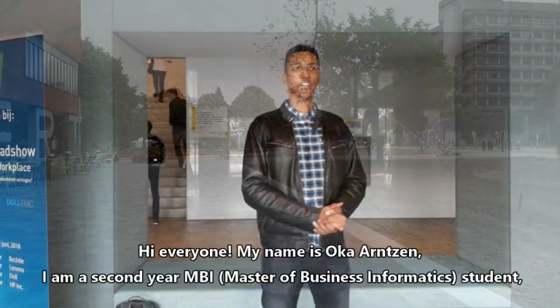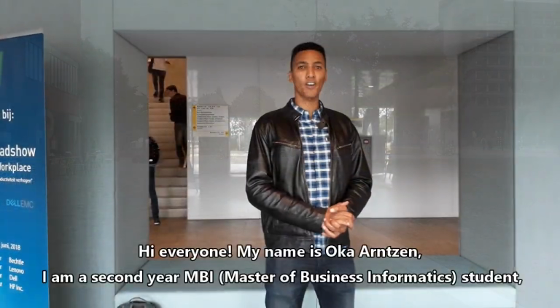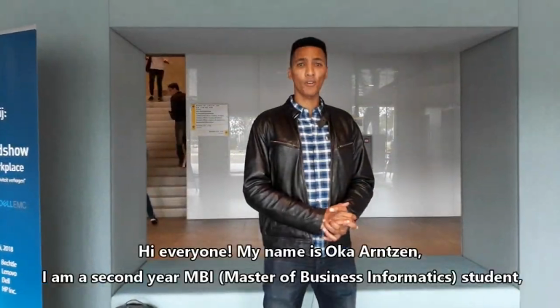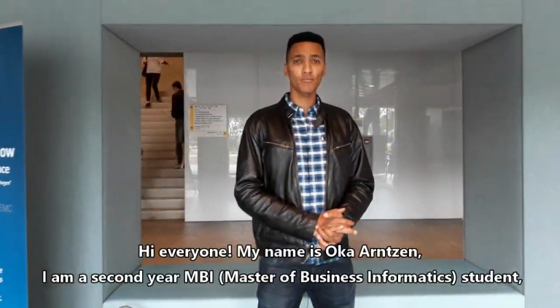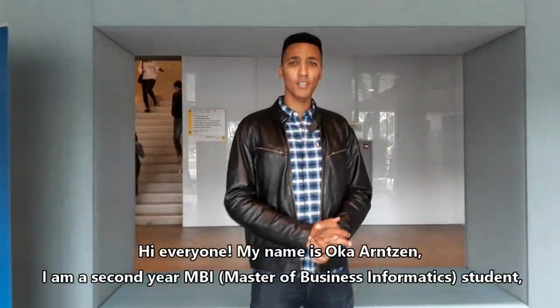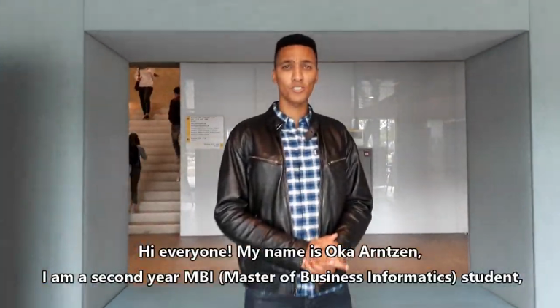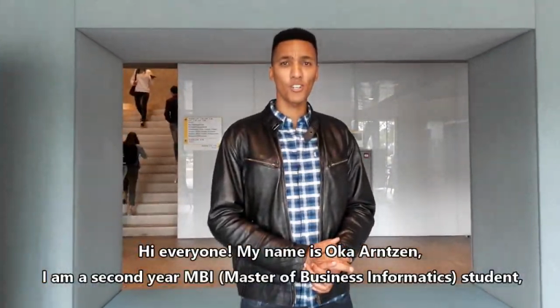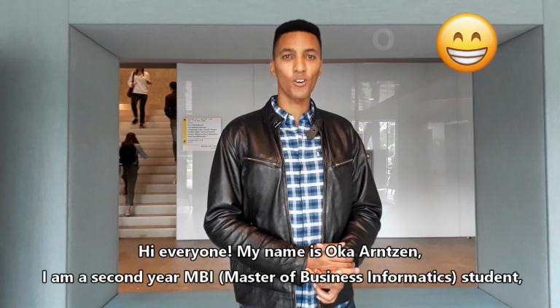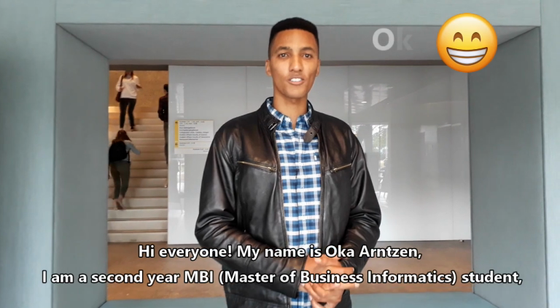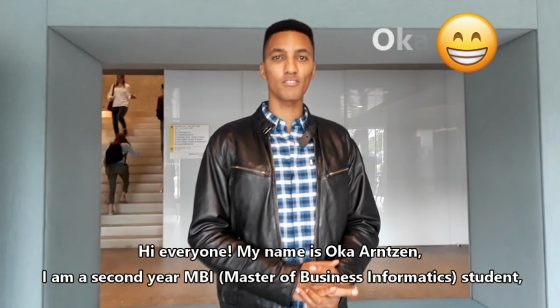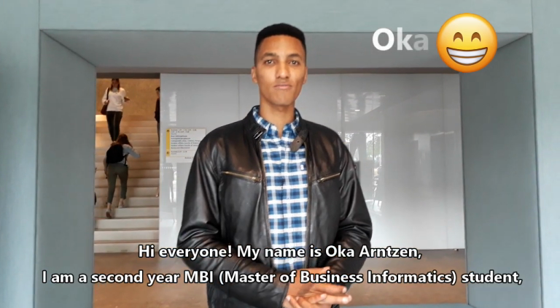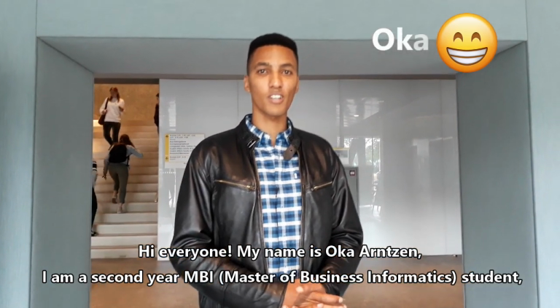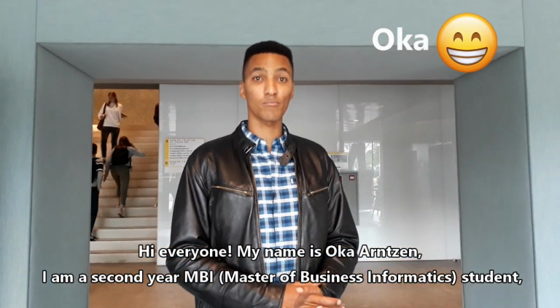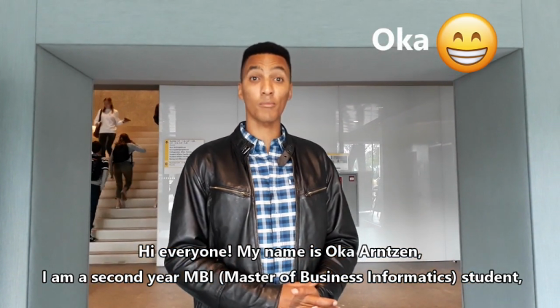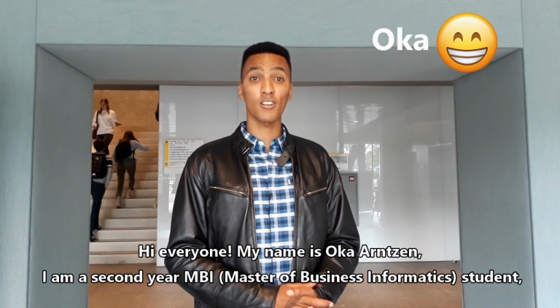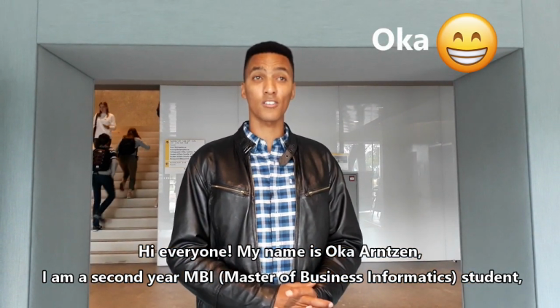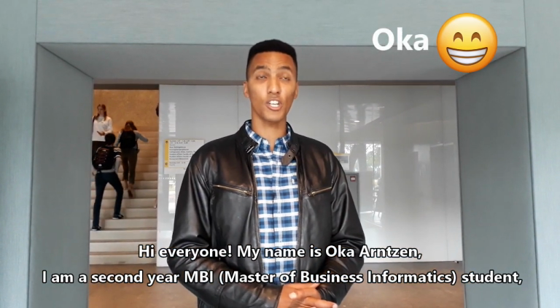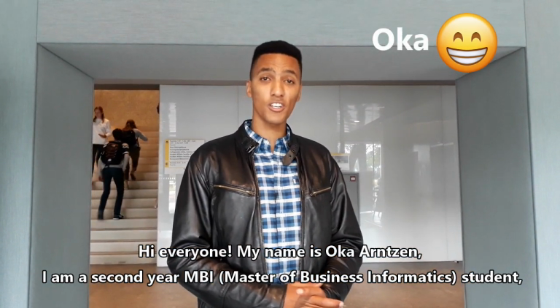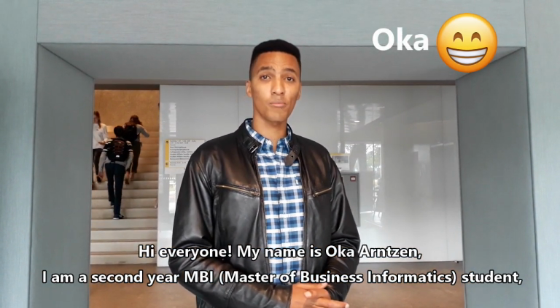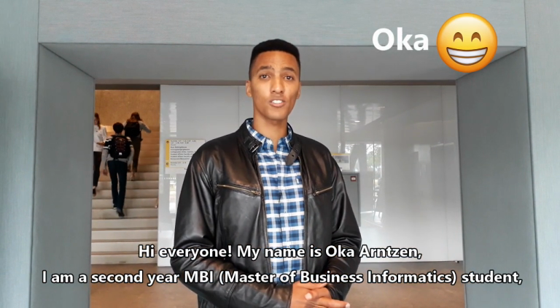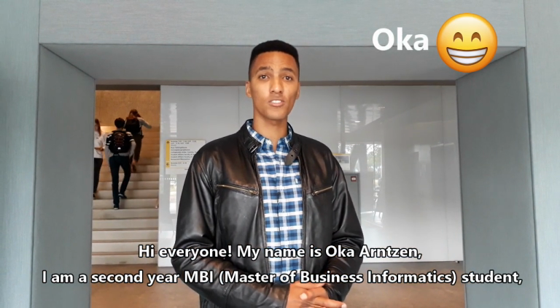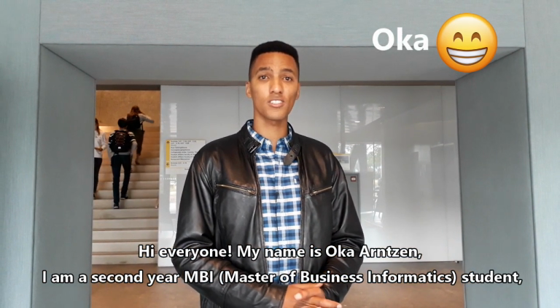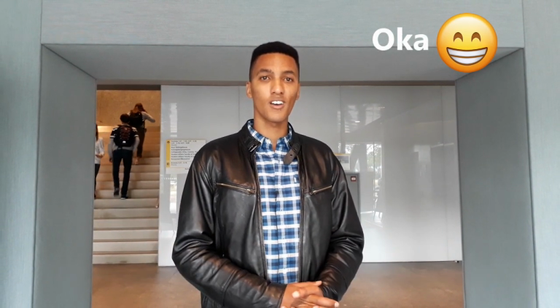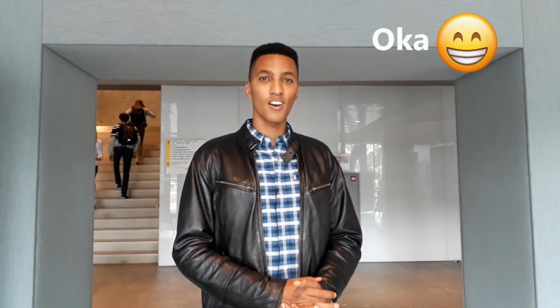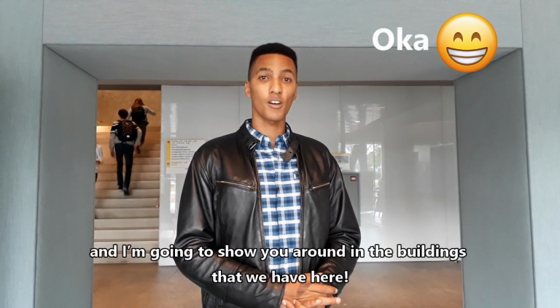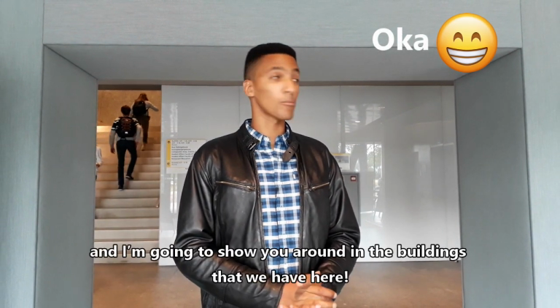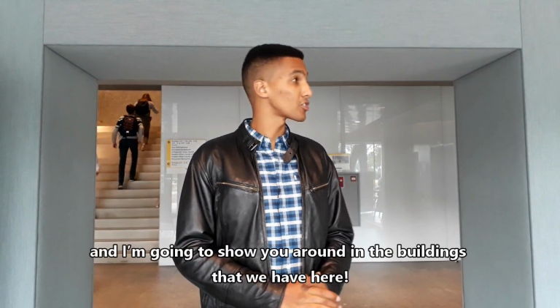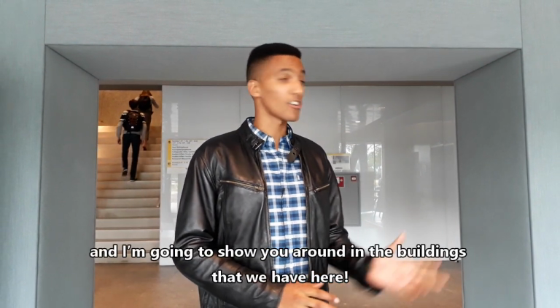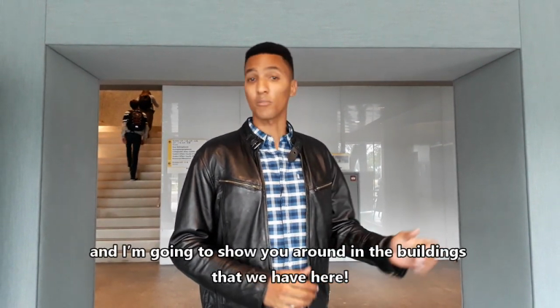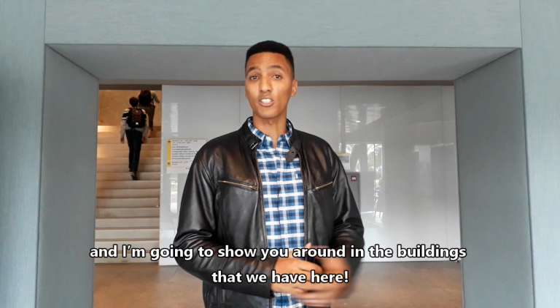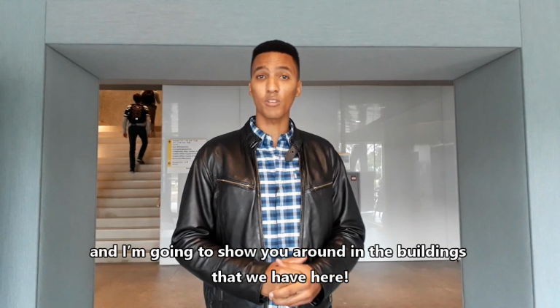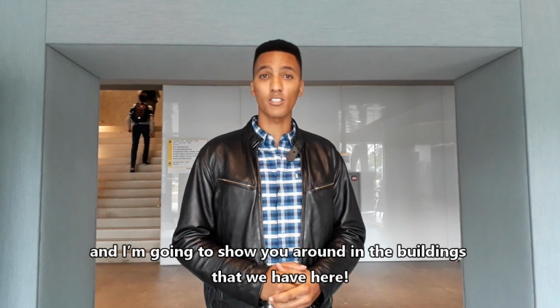Hi everyone, my name is Ock Aronson. I'm a second year MBI student and I'm going to show you around the buildings we have here.